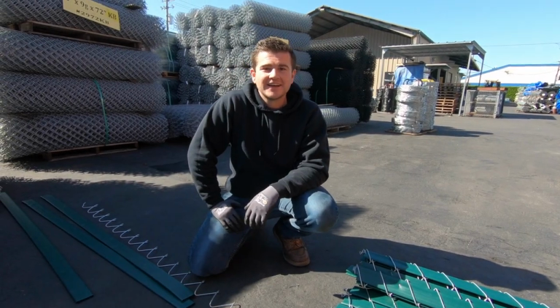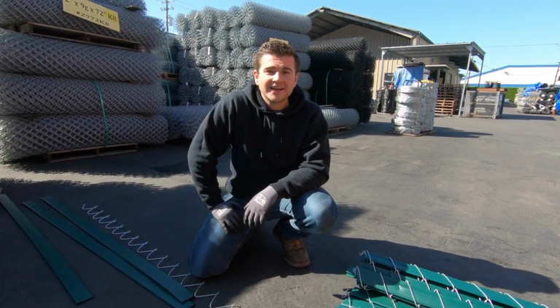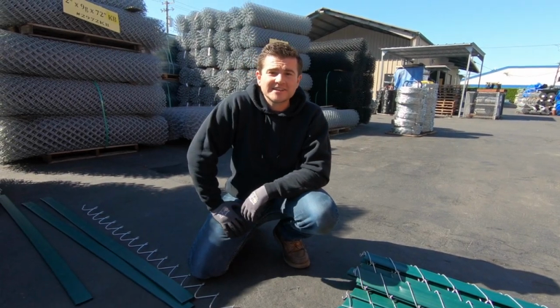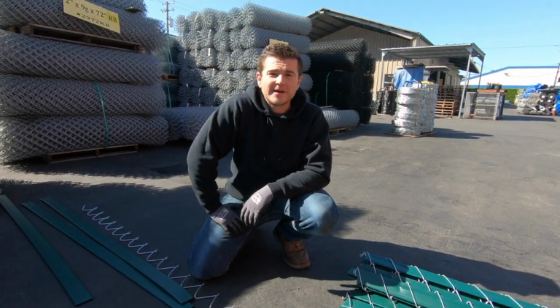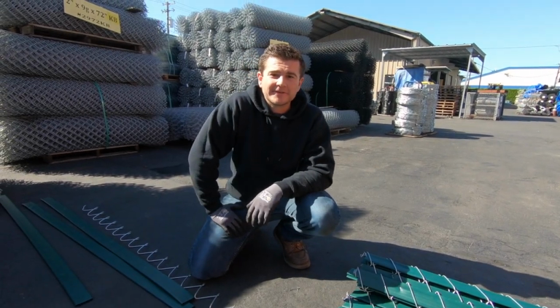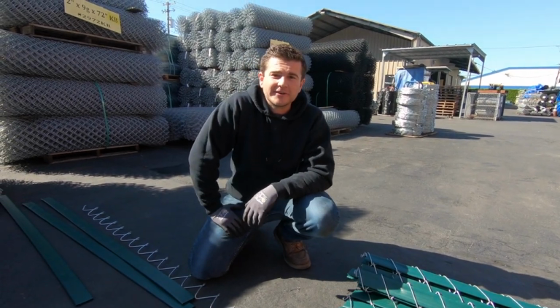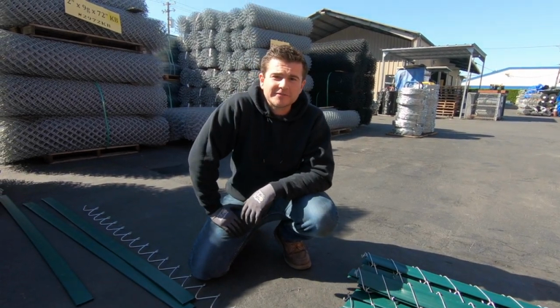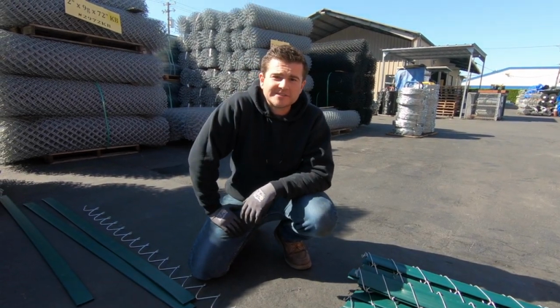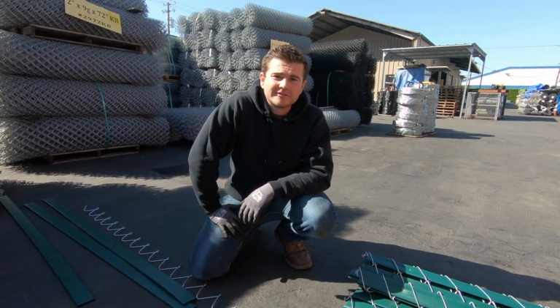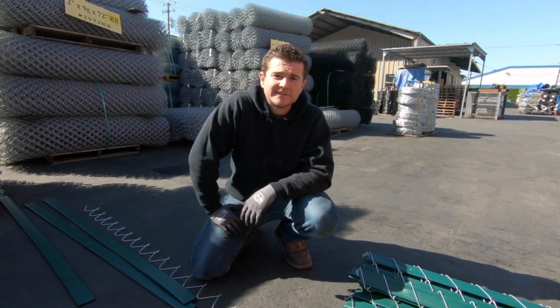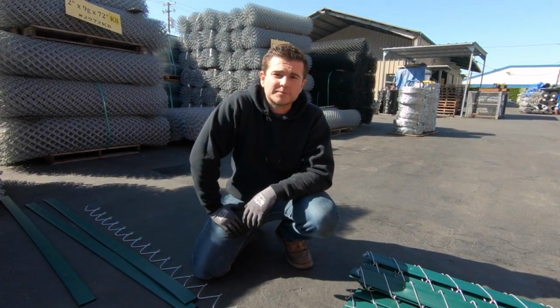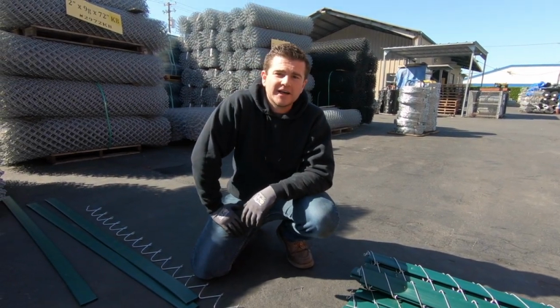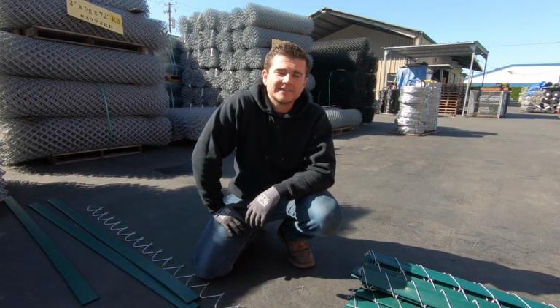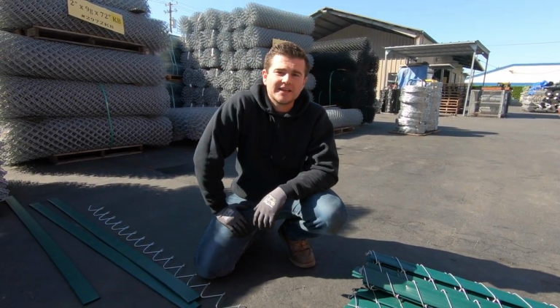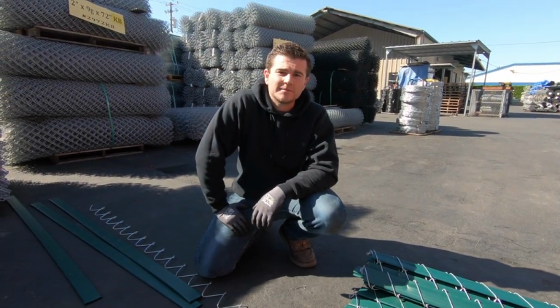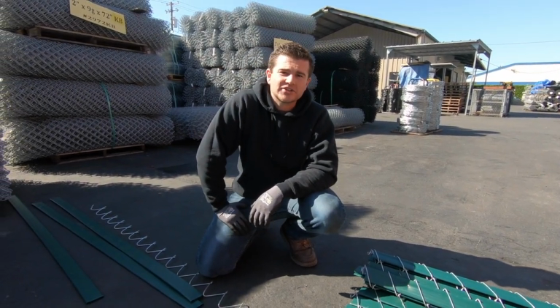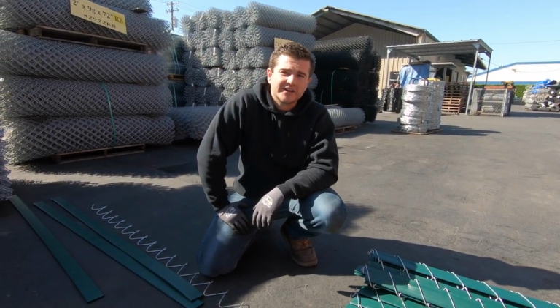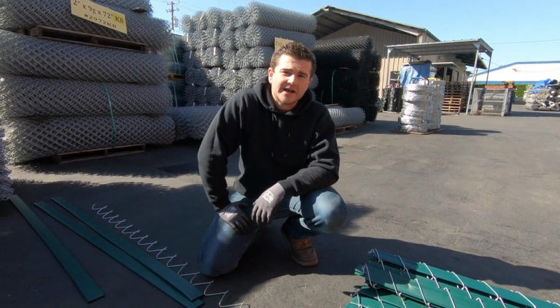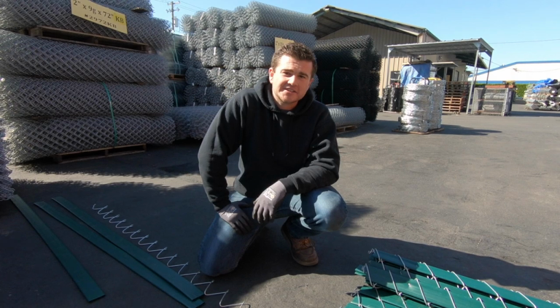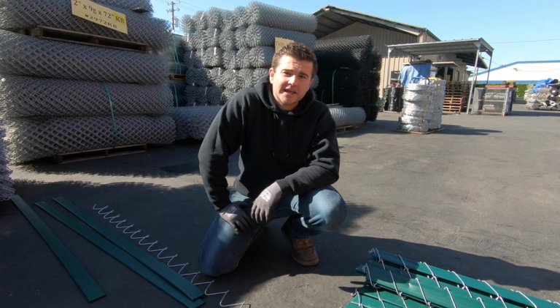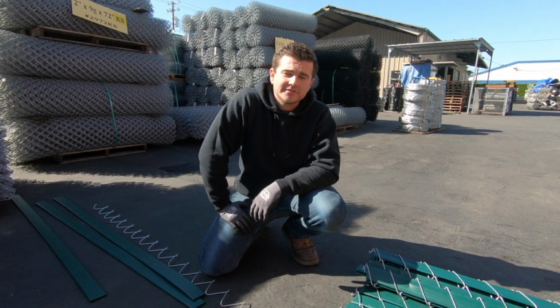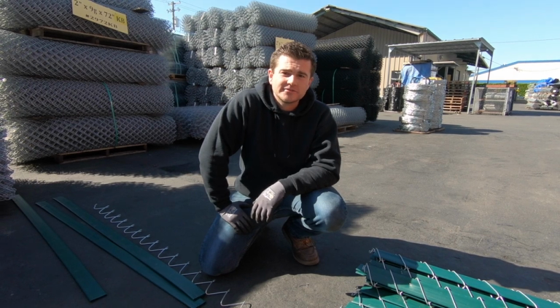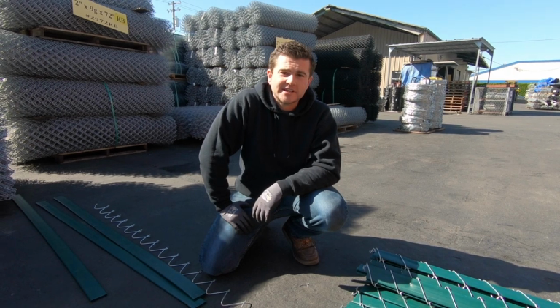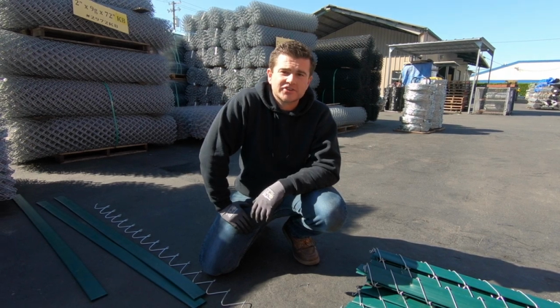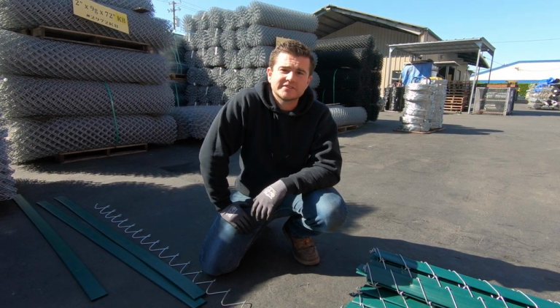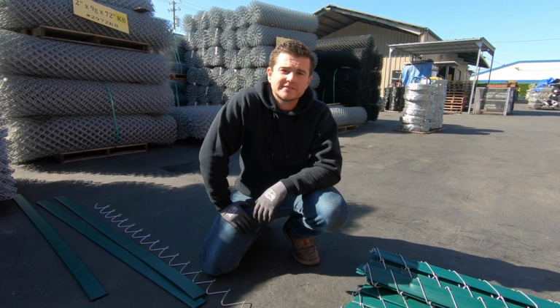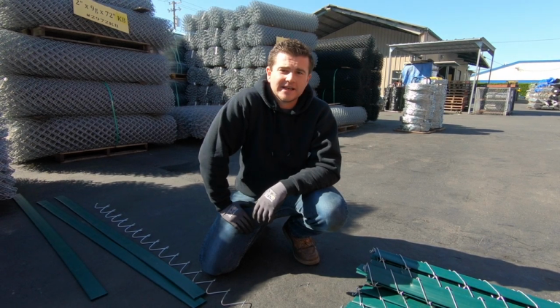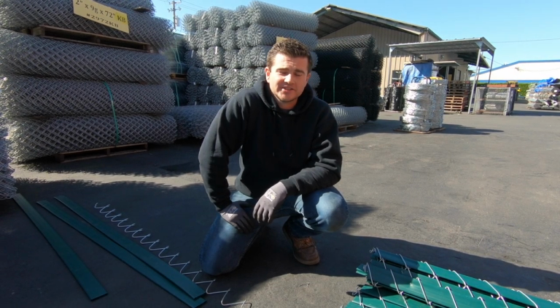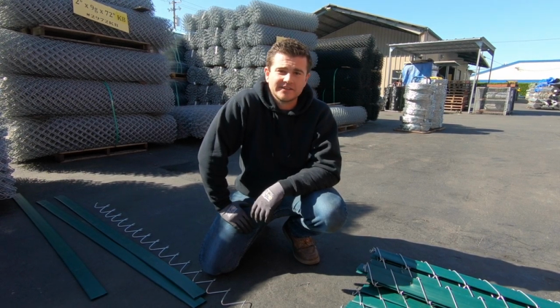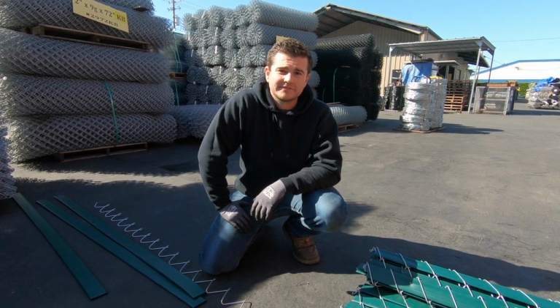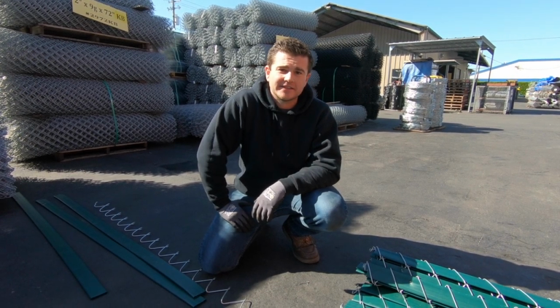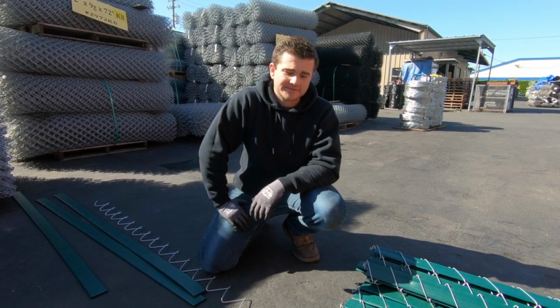Hi guys, Mike Farrell here from Steel and Fence Supply. Today I'm going to show you how to patch together two sections of slatted chain link fence.